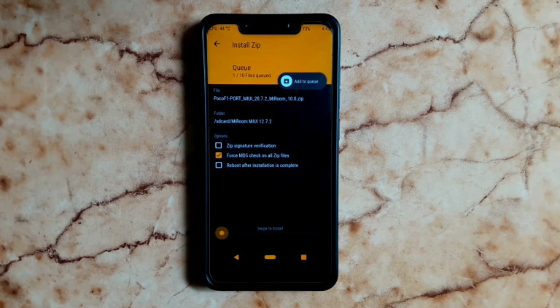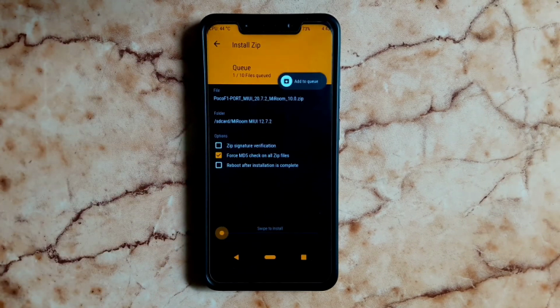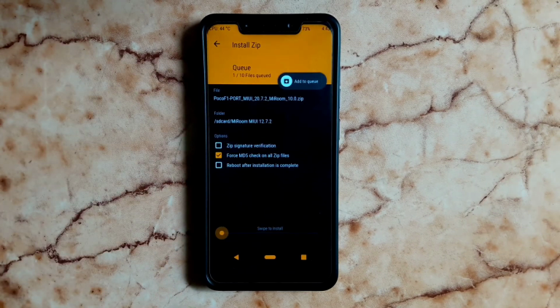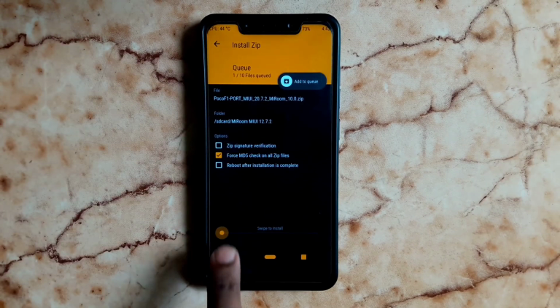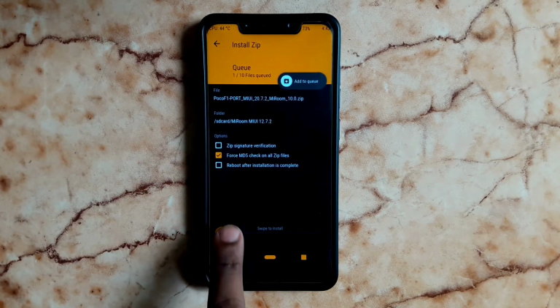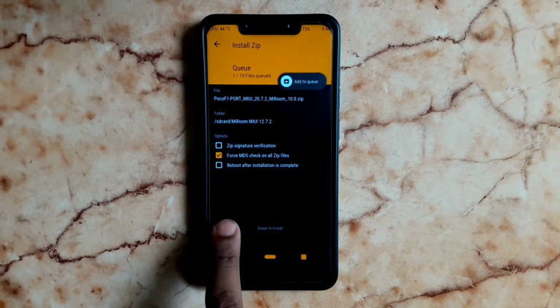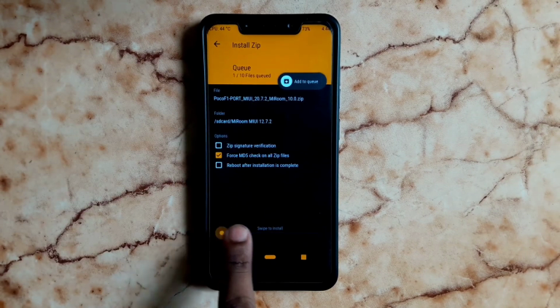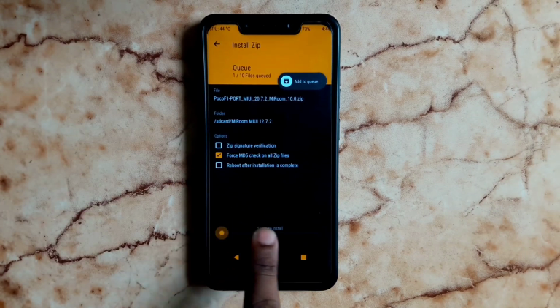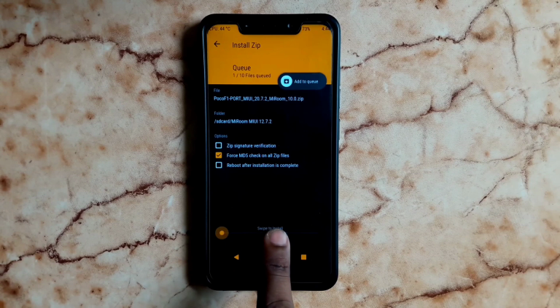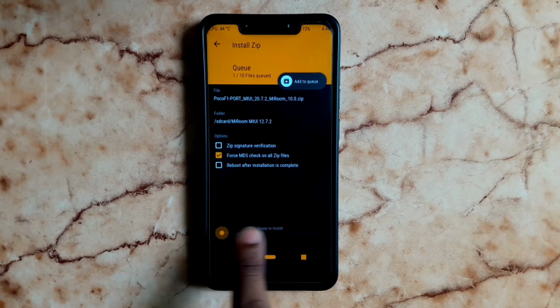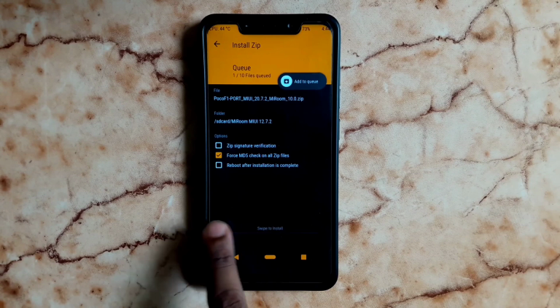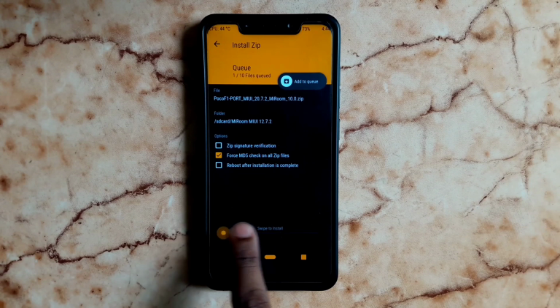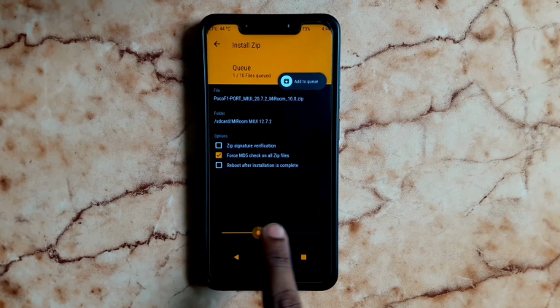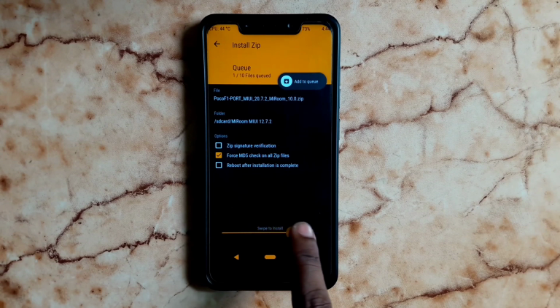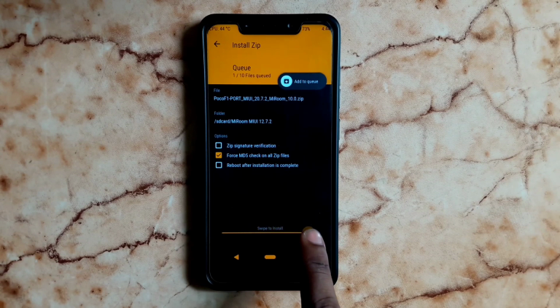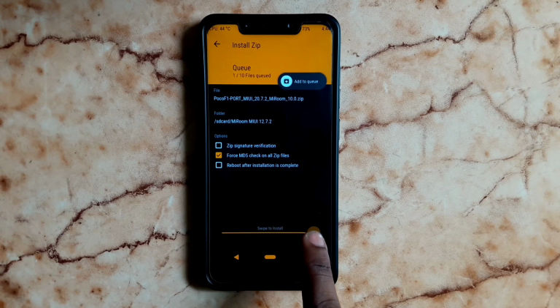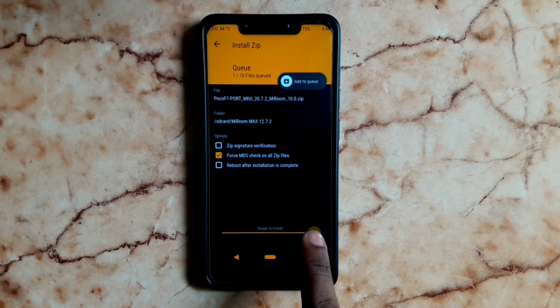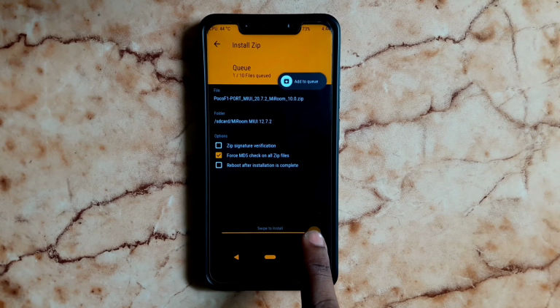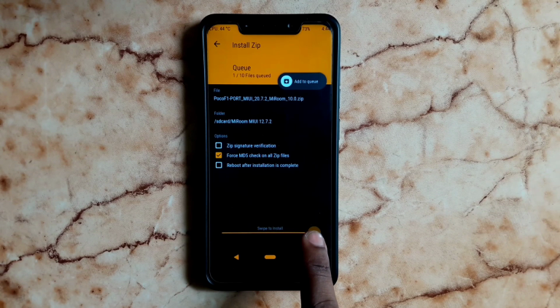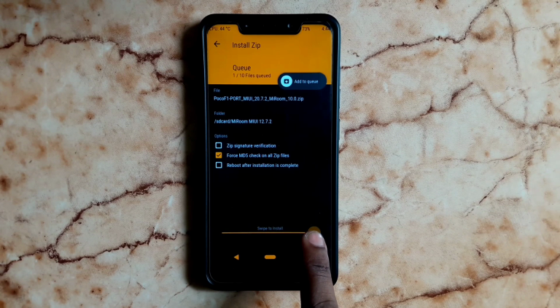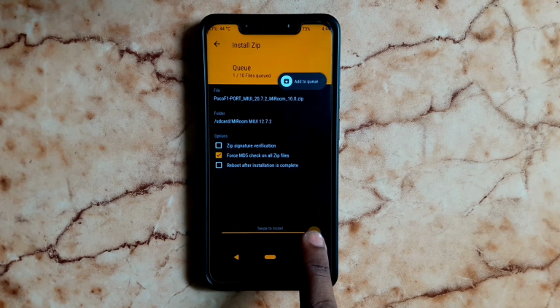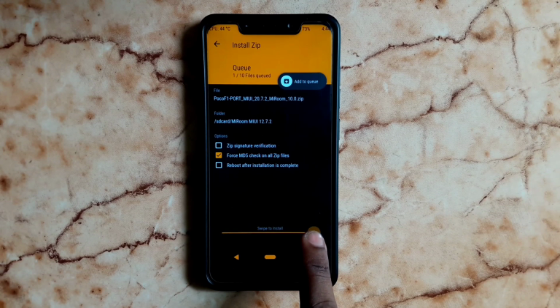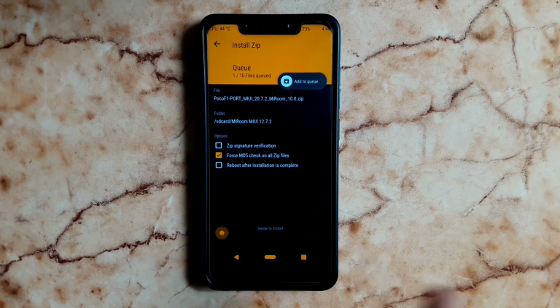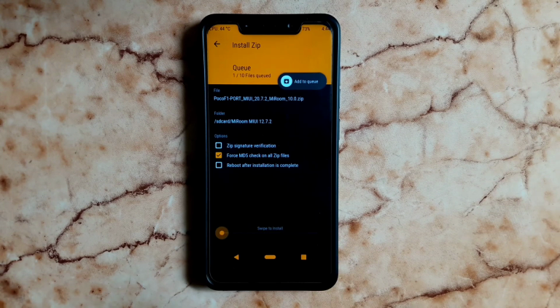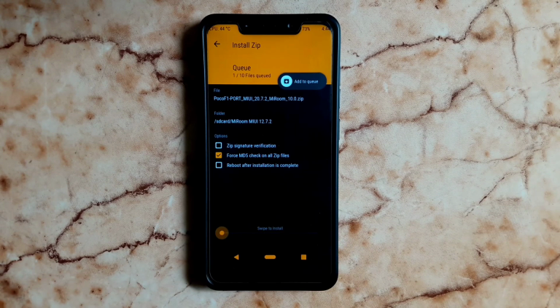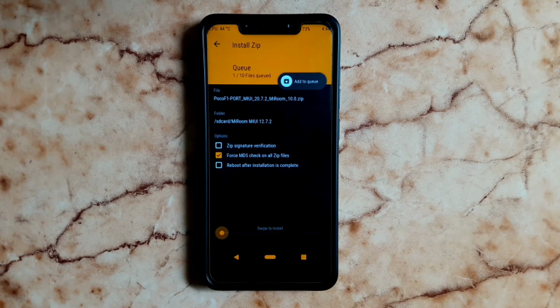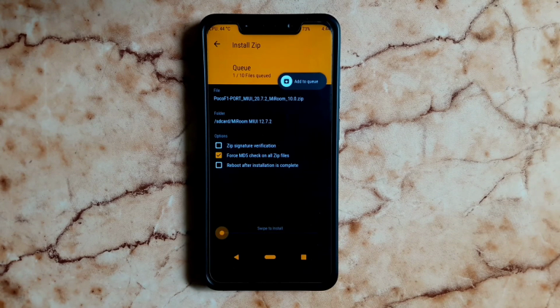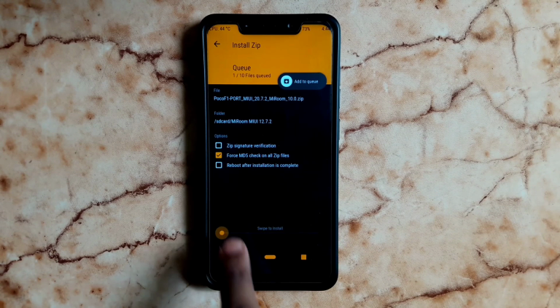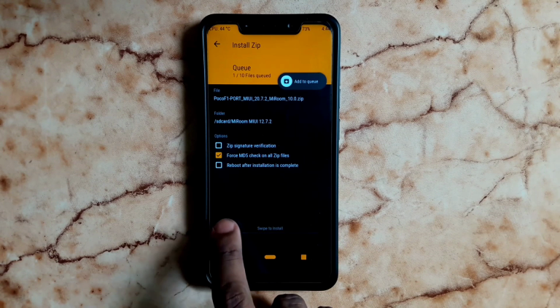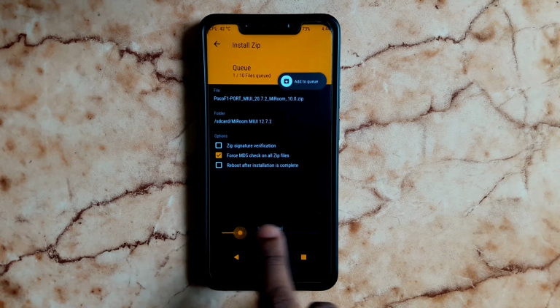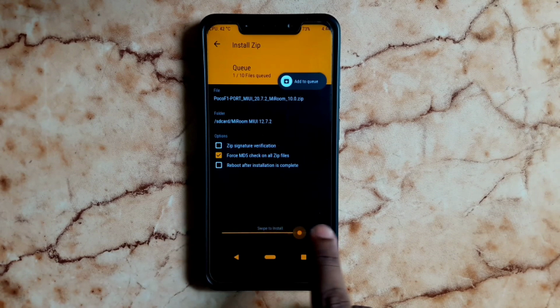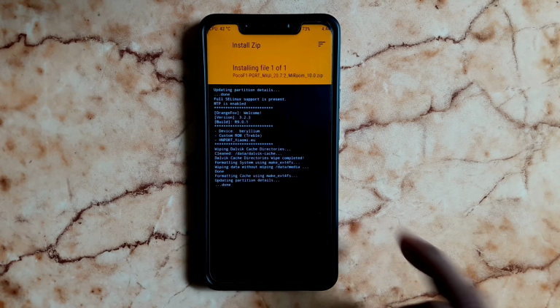Click on Swipe to Confirm. The flashing process is starting, so you have to wait for the flashing to complete.